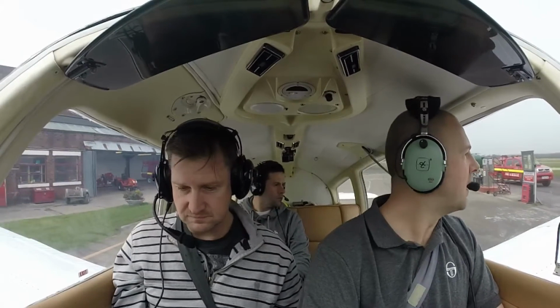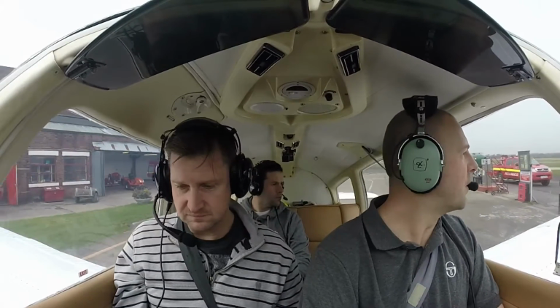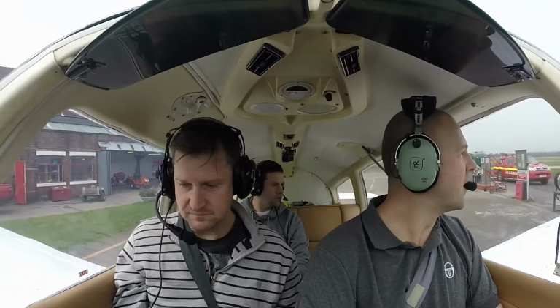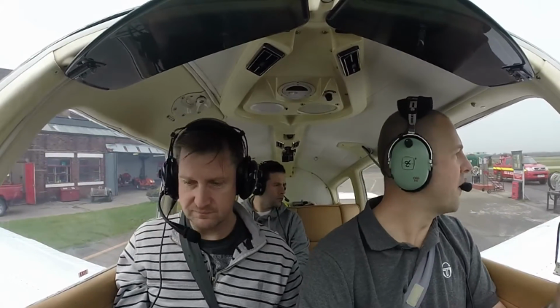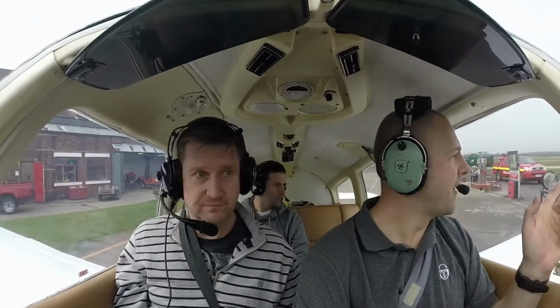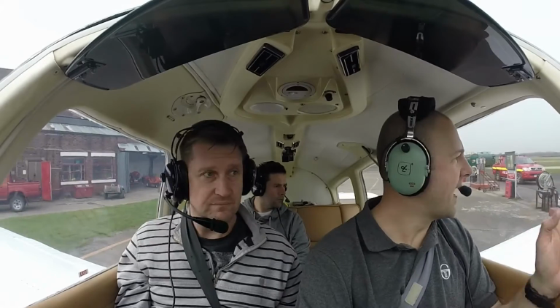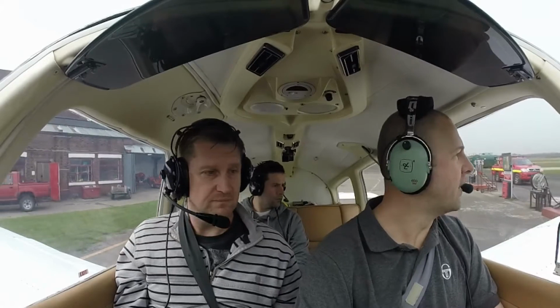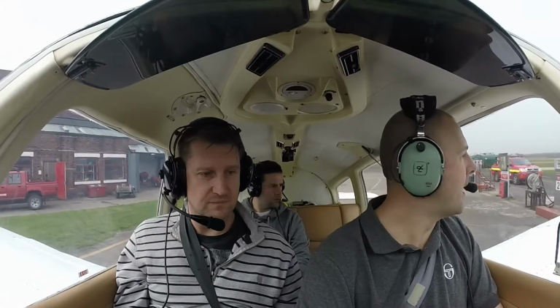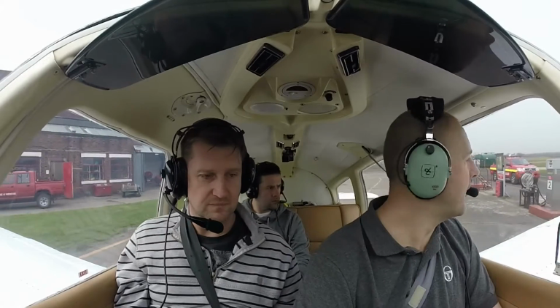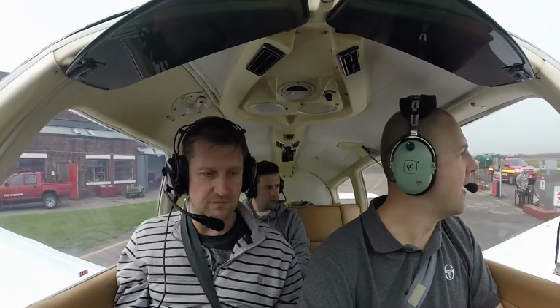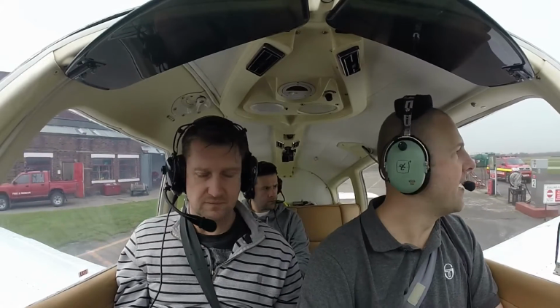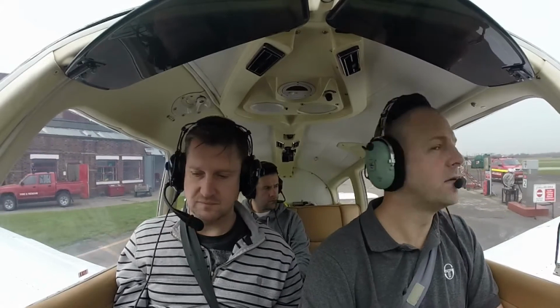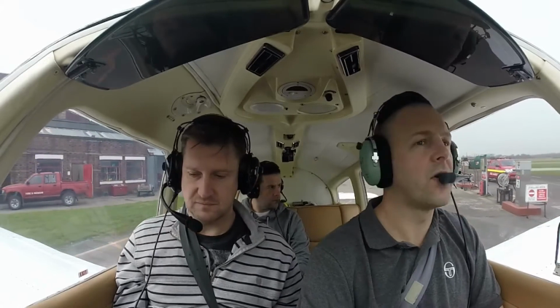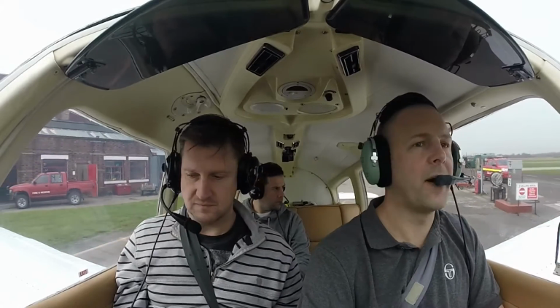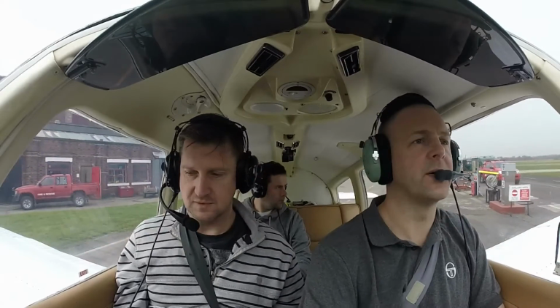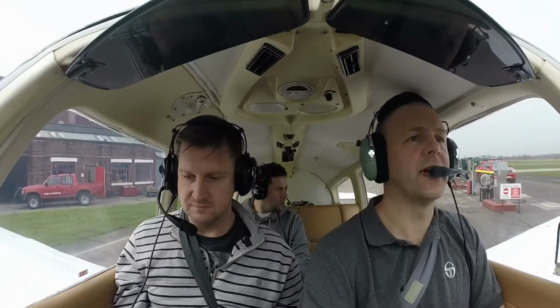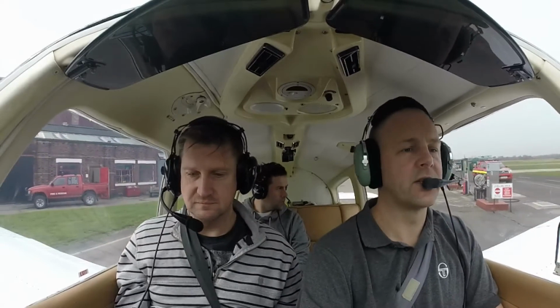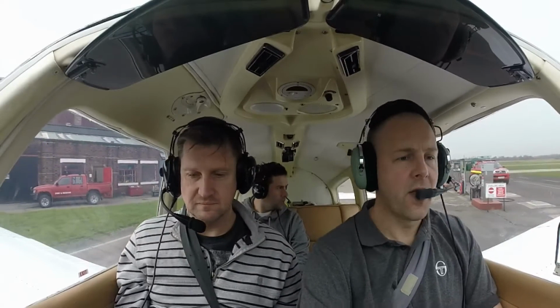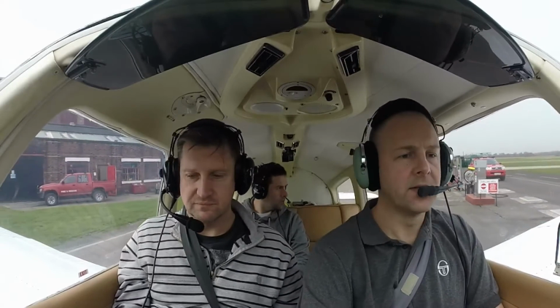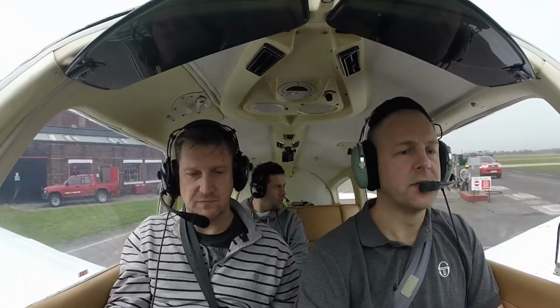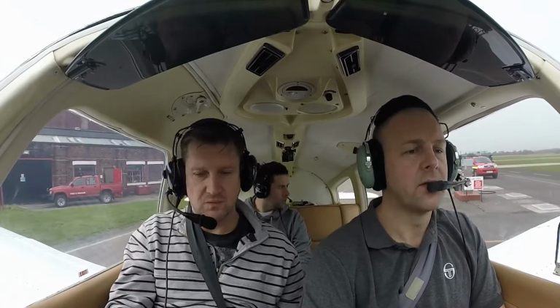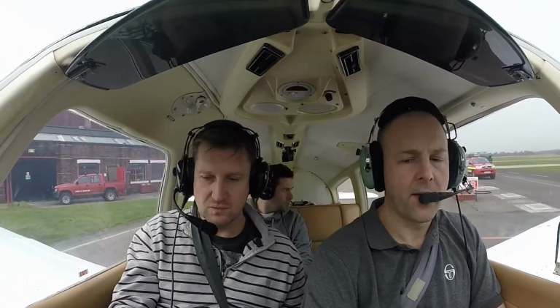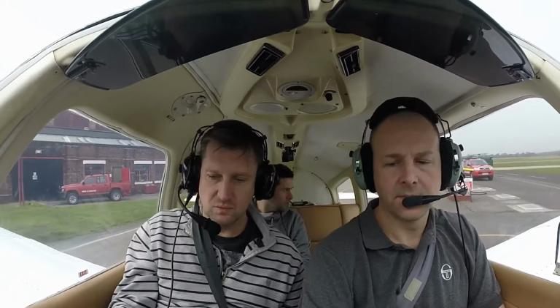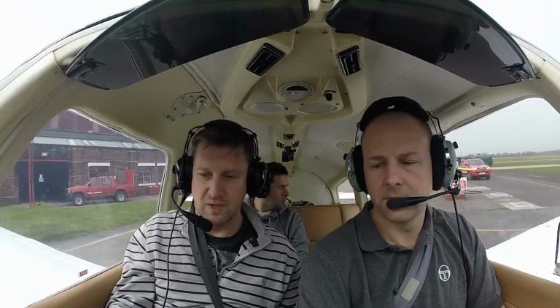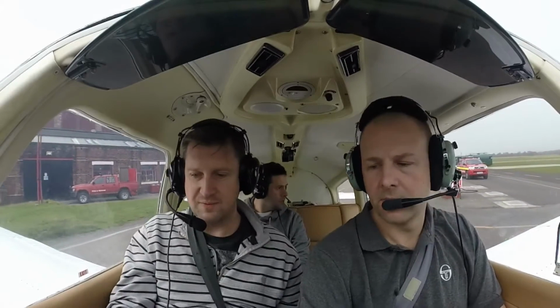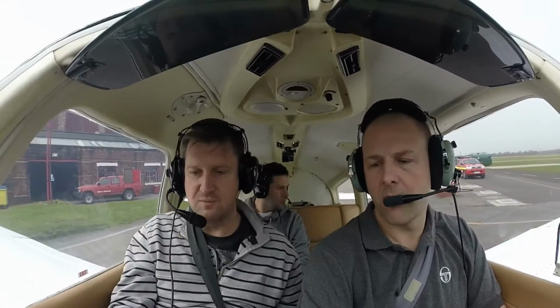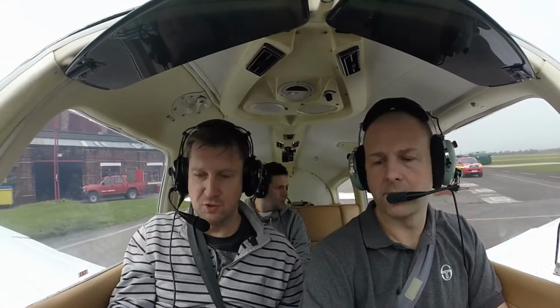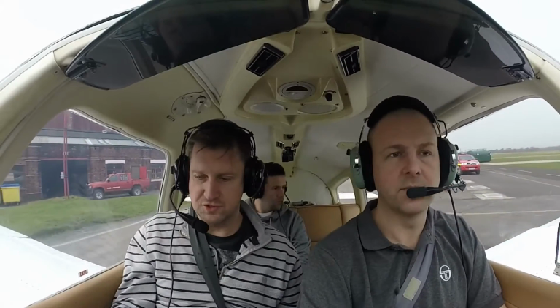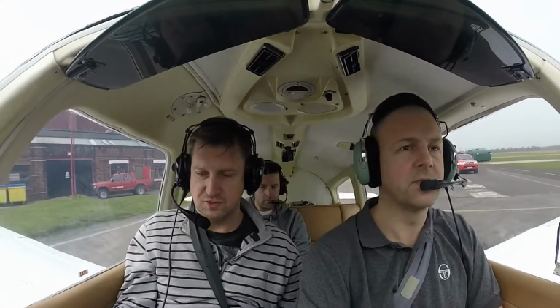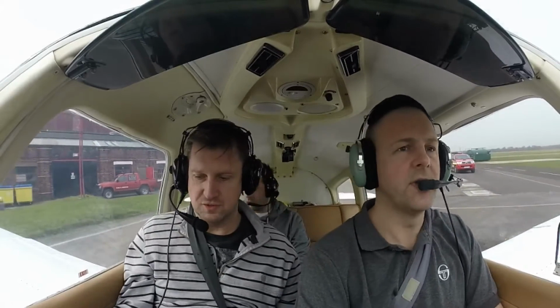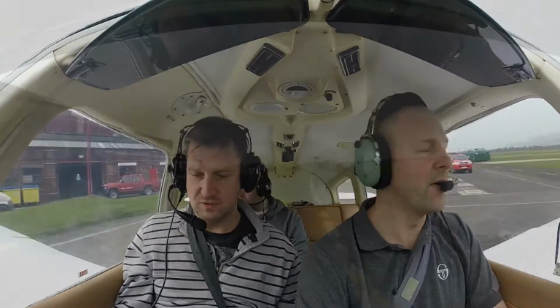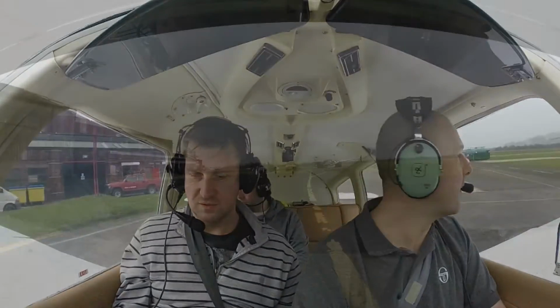We're going to go over there and do our power checks. Will that be doing much? No, no.